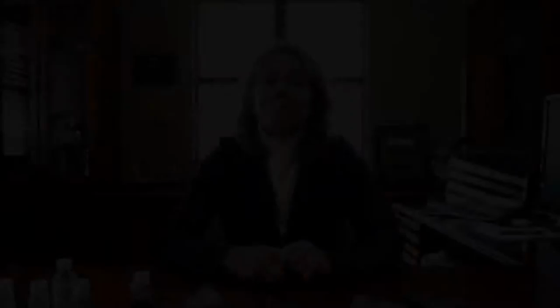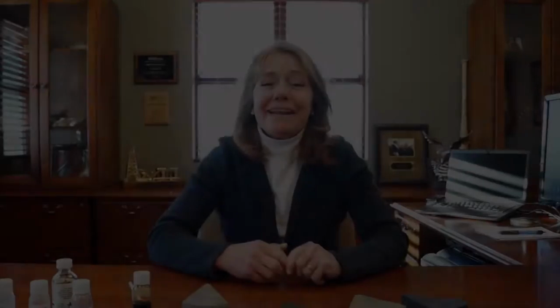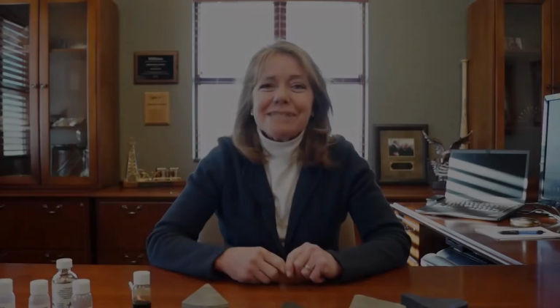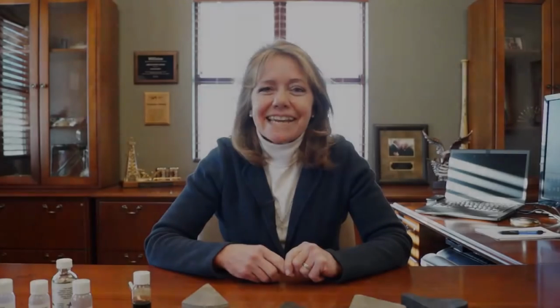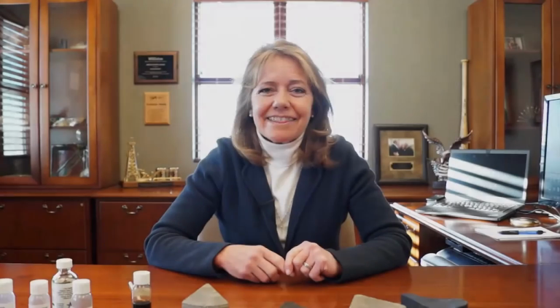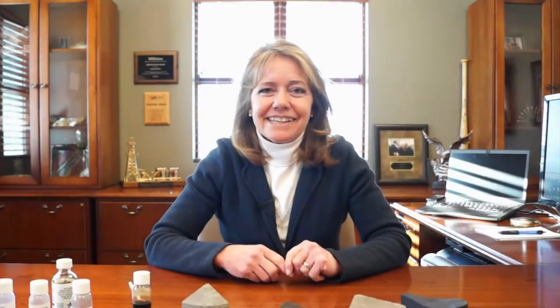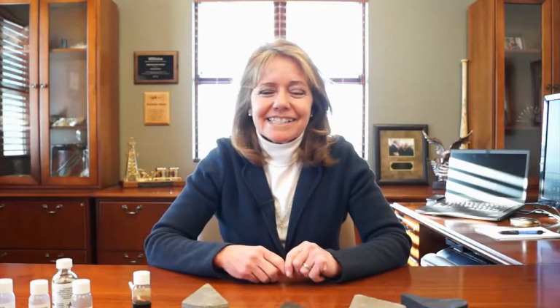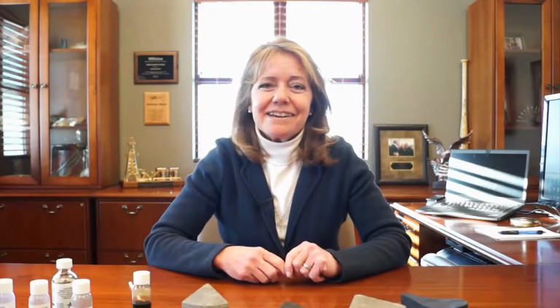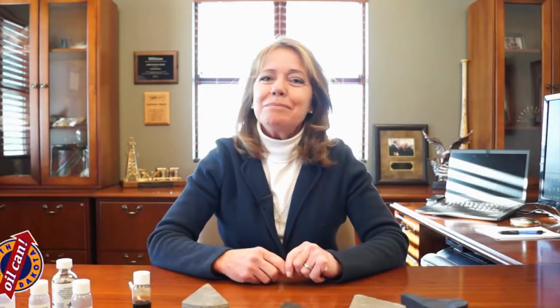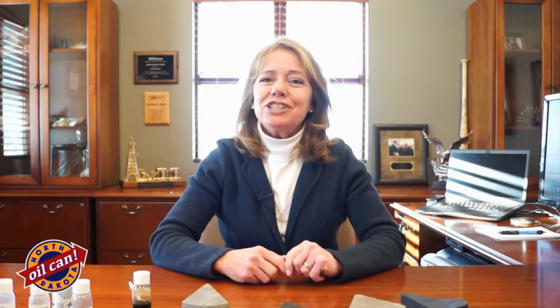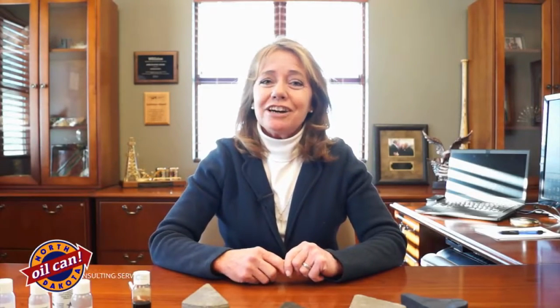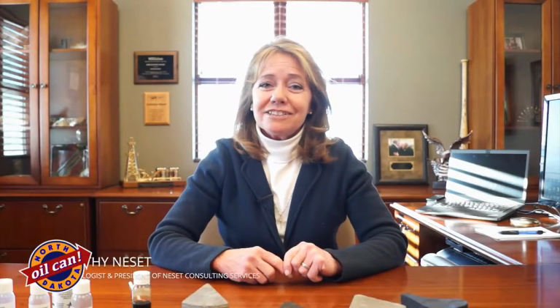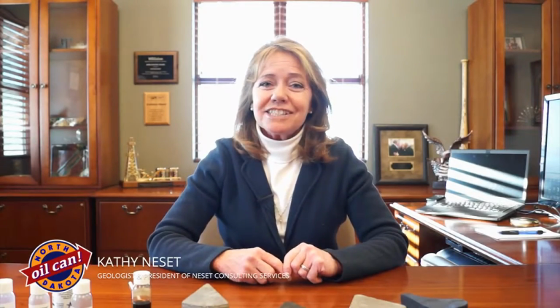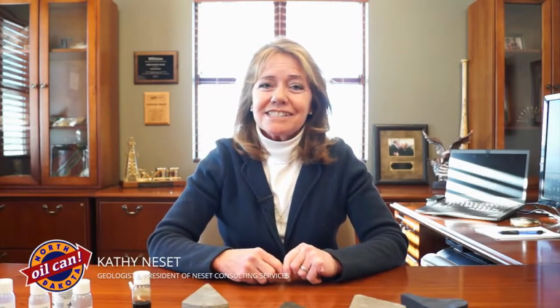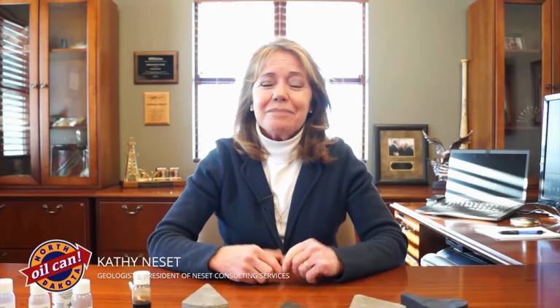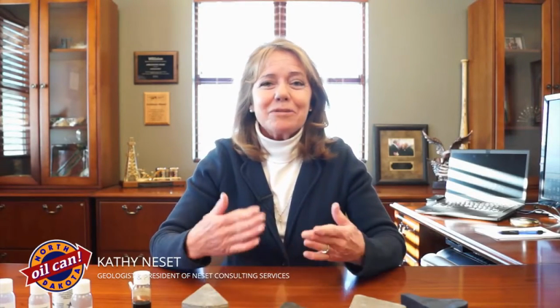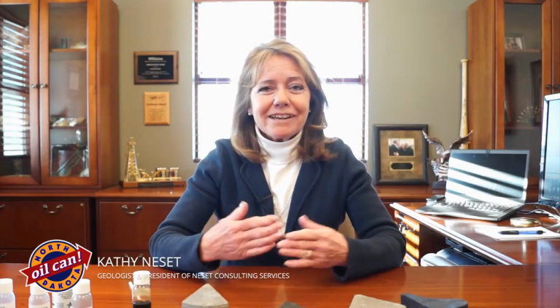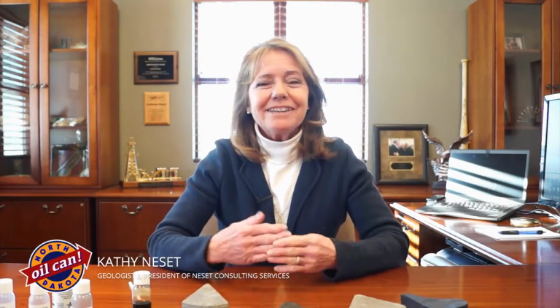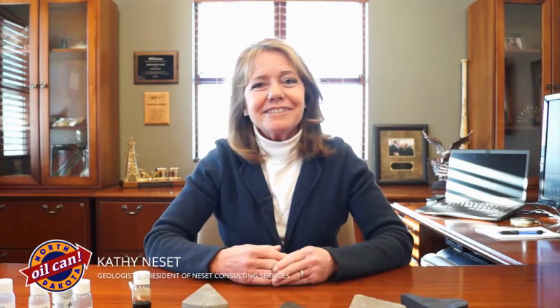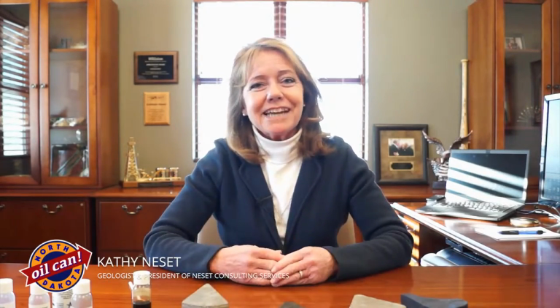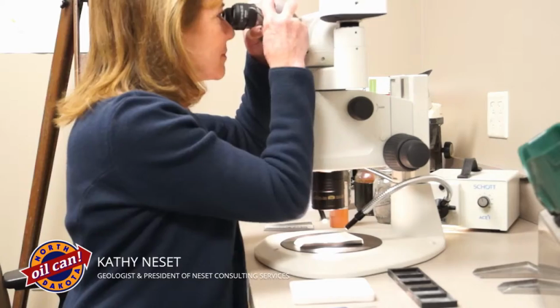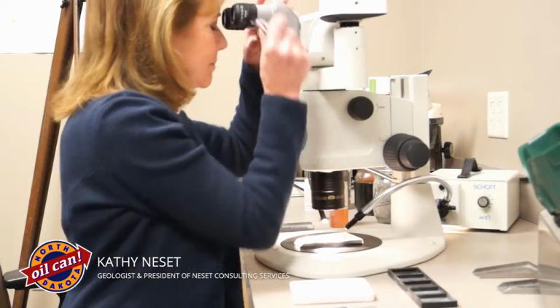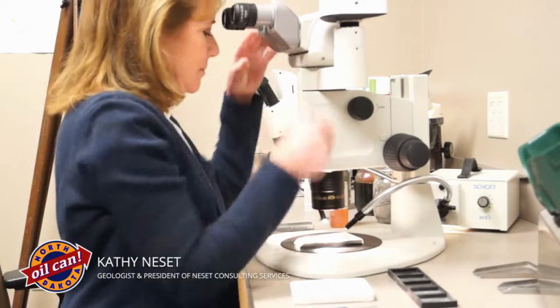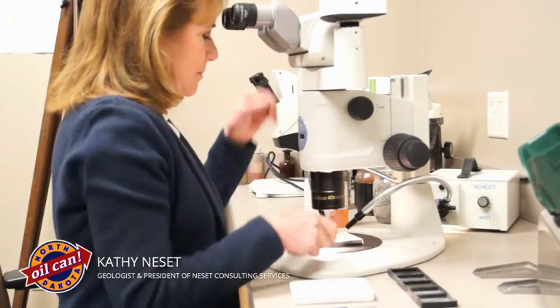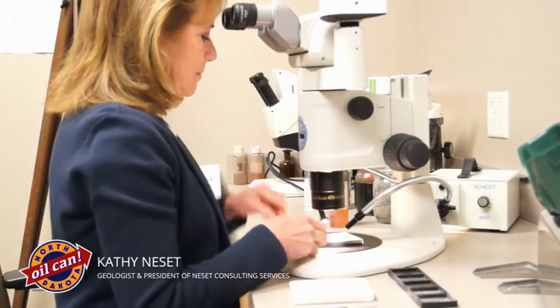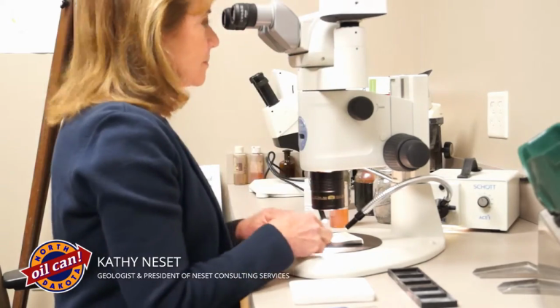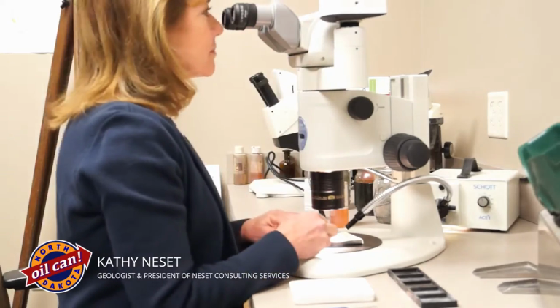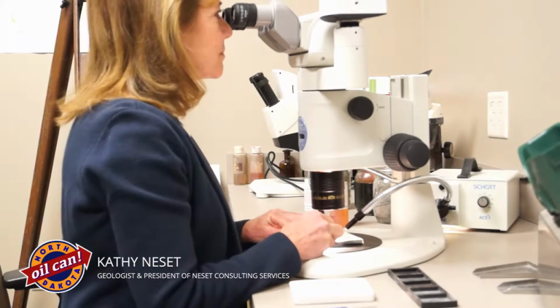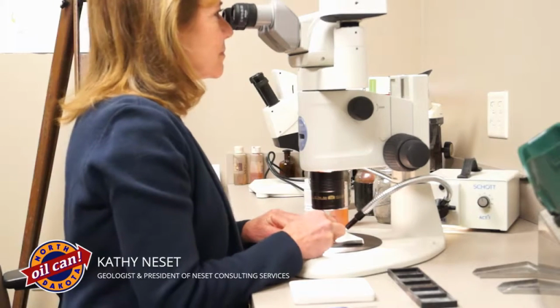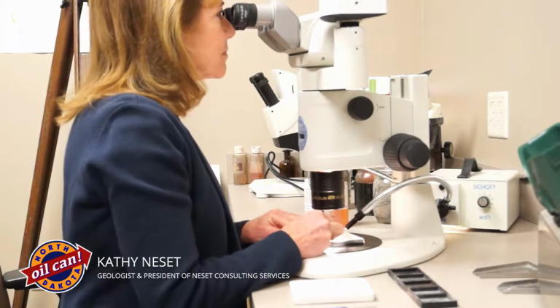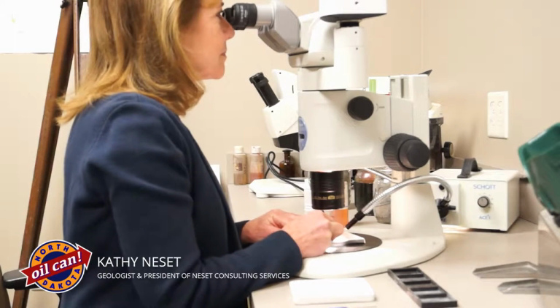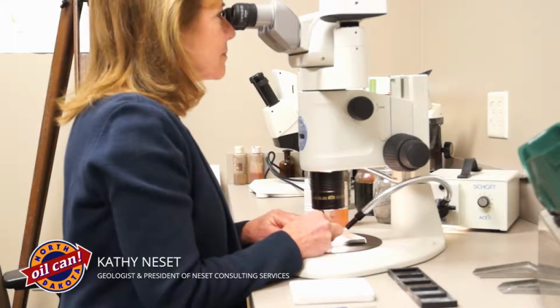My name is Kathy Nesset. I'm a geologist. I'm located here in Tioga, North Dakota, which is where we are today.